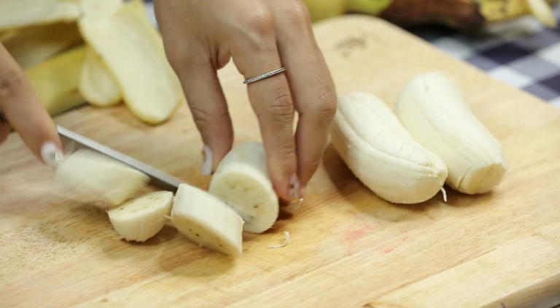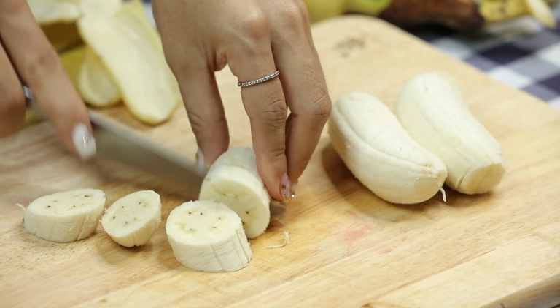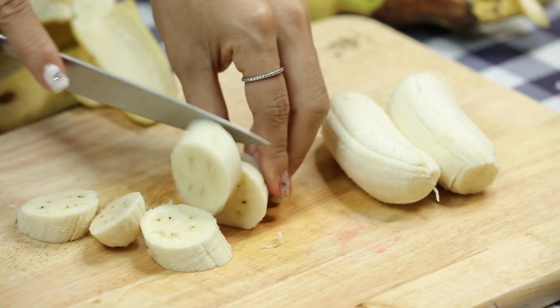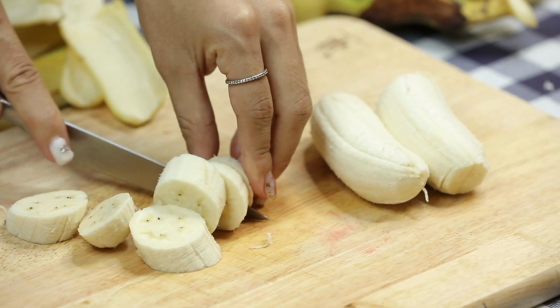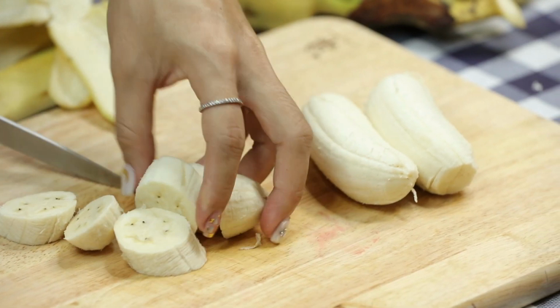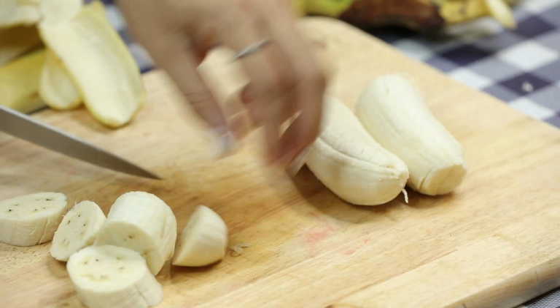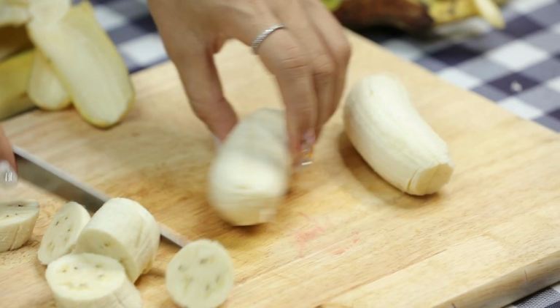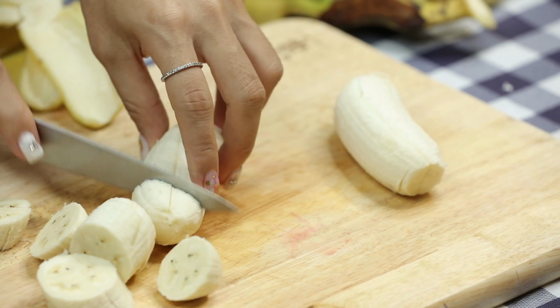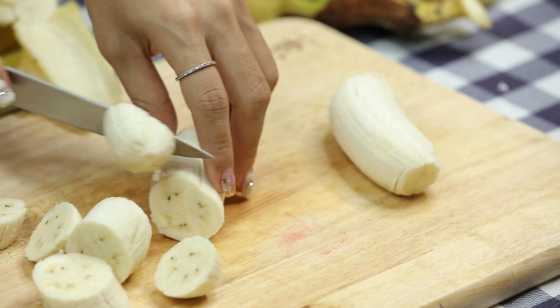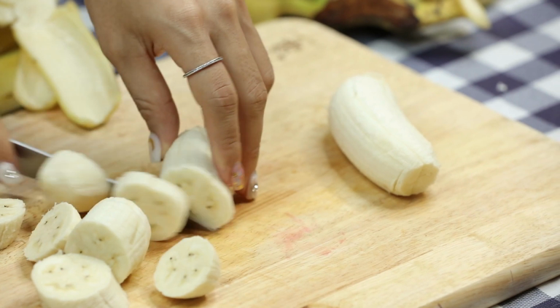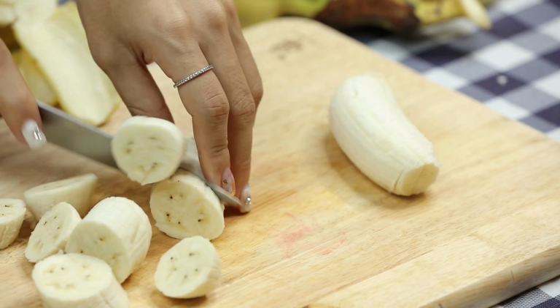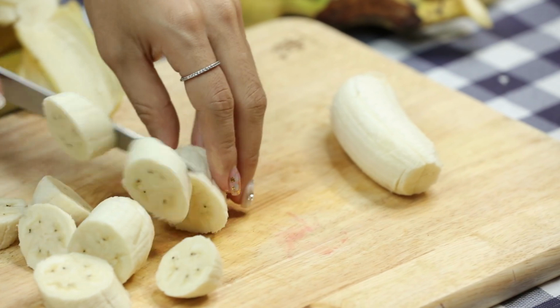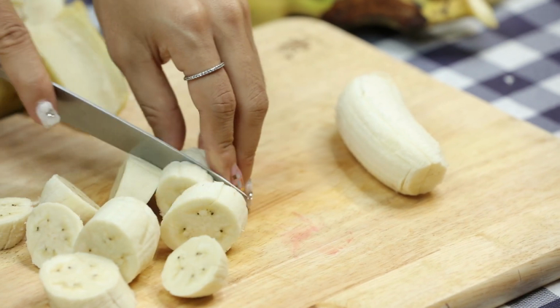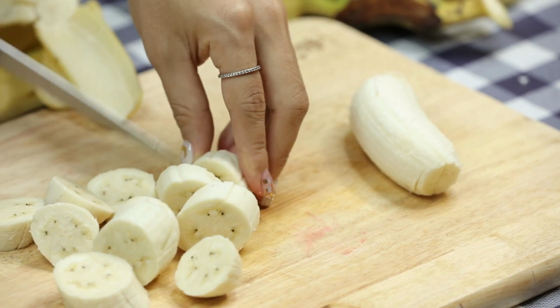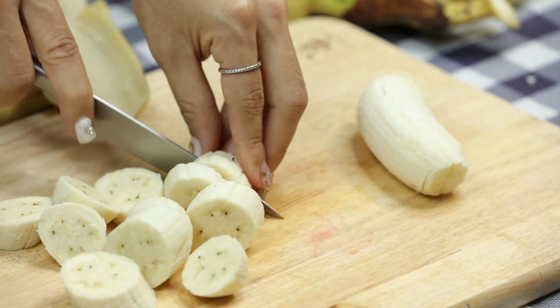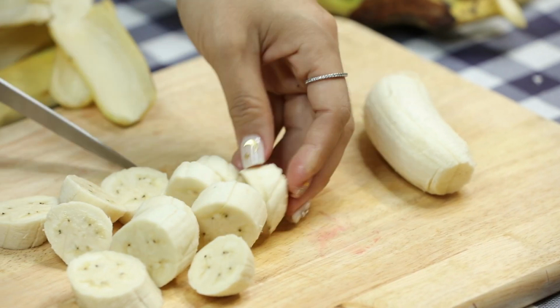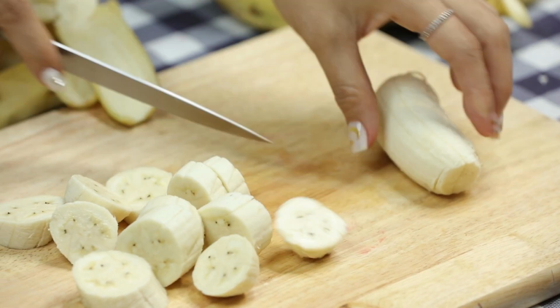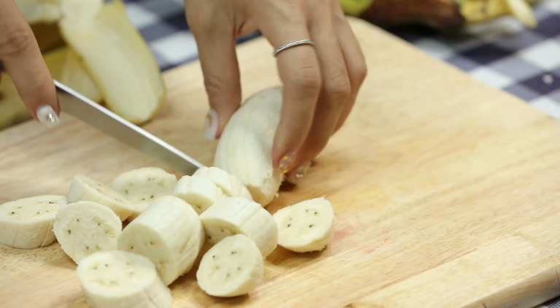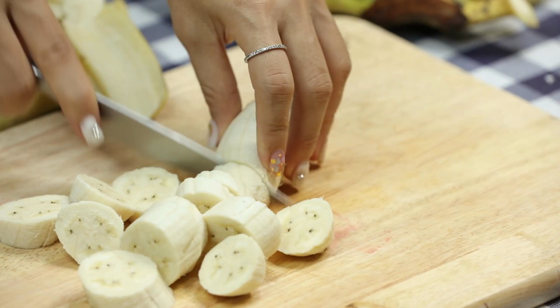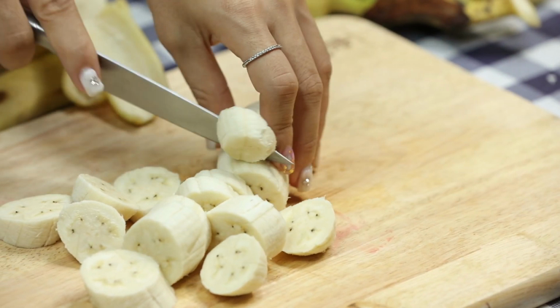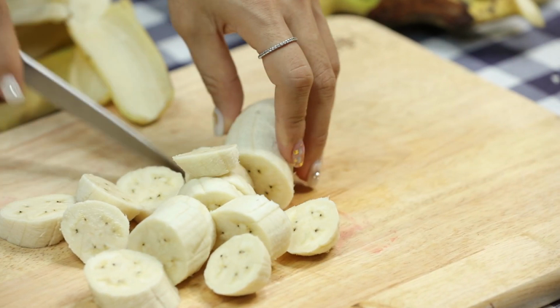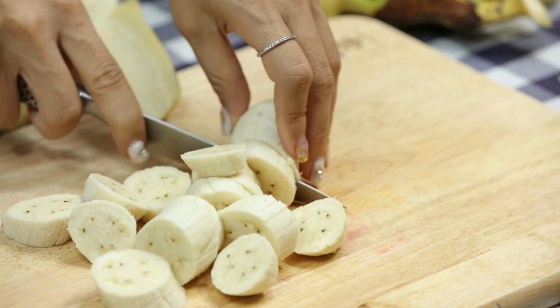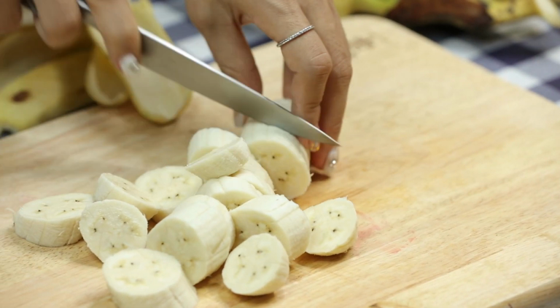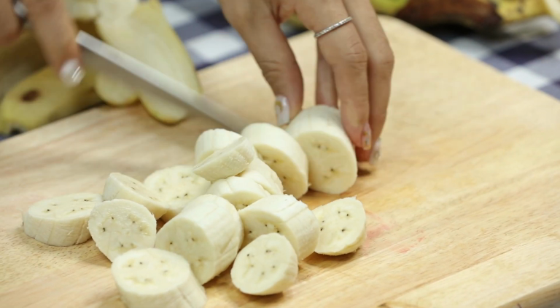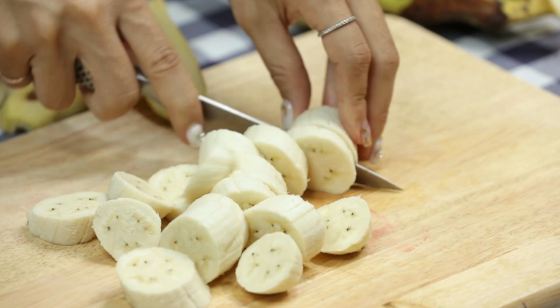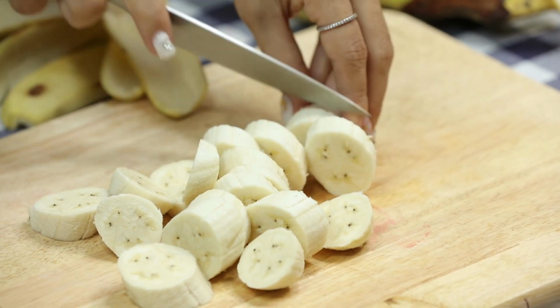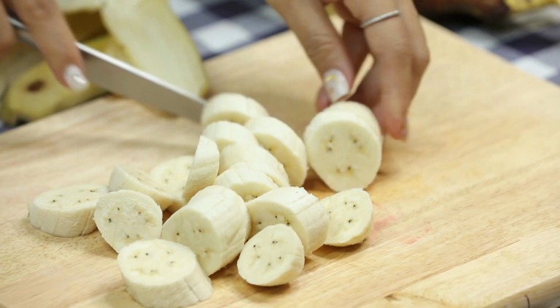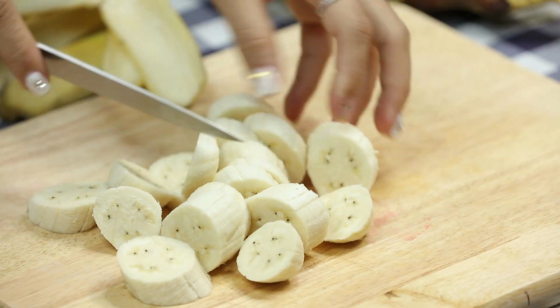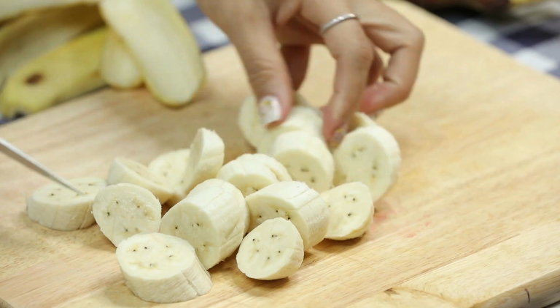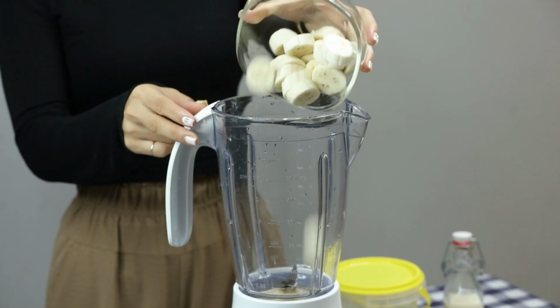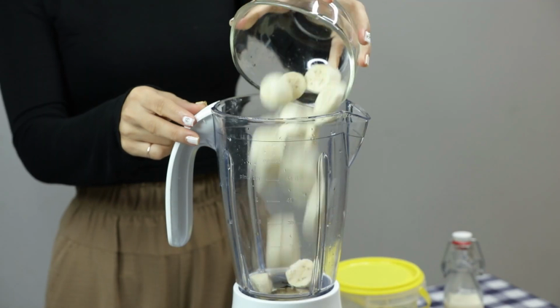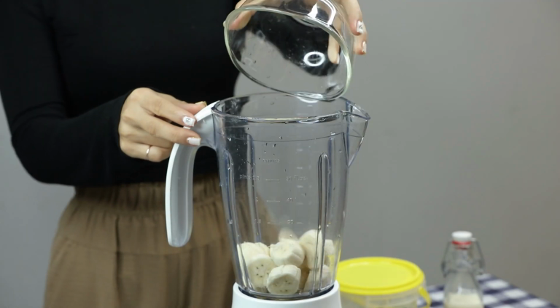Put the butter and beans into the water. This is how you cut it.